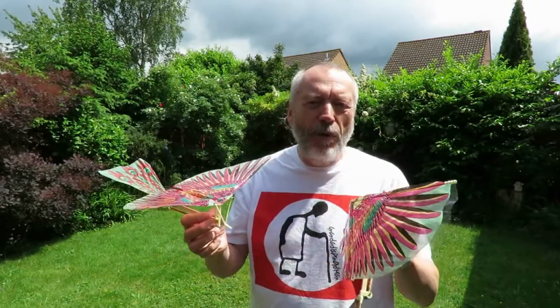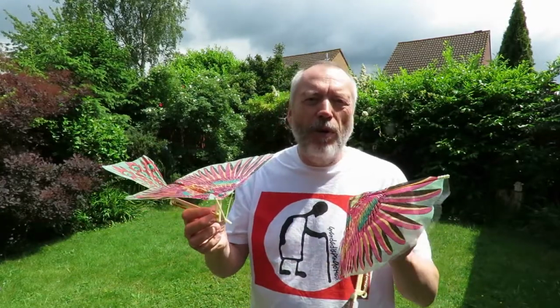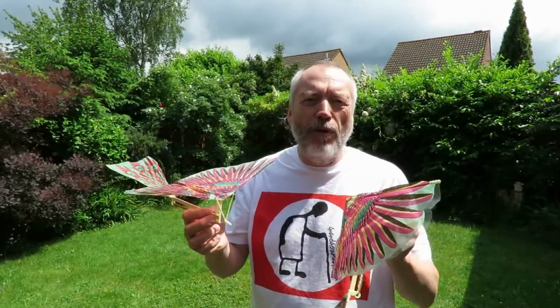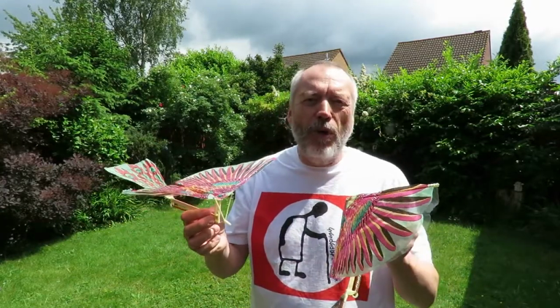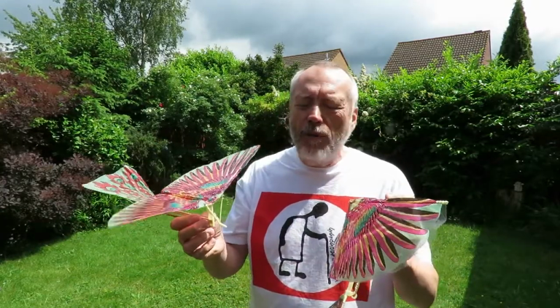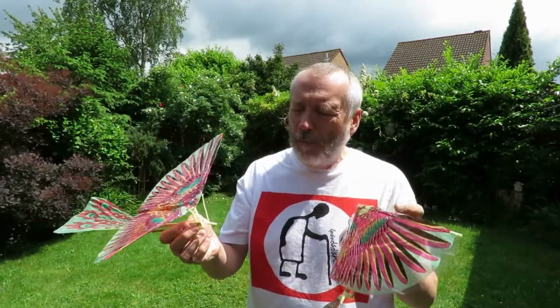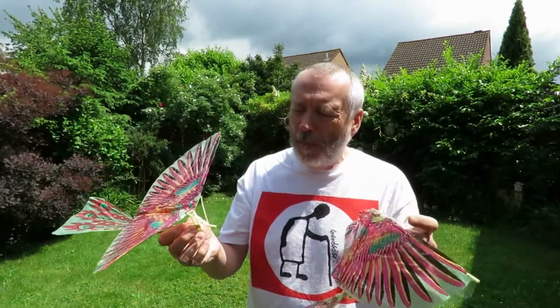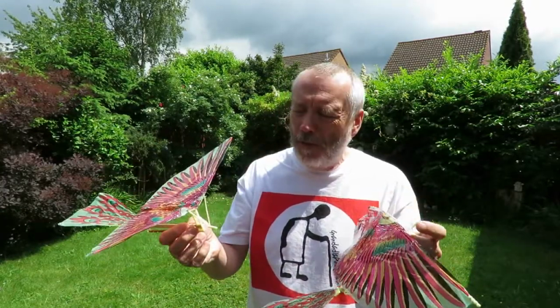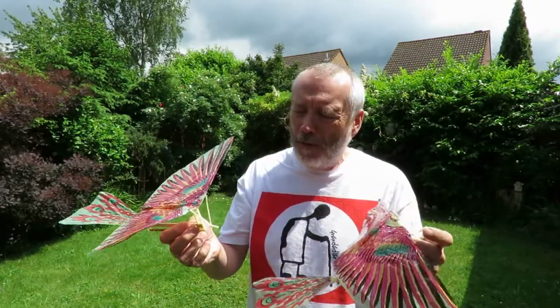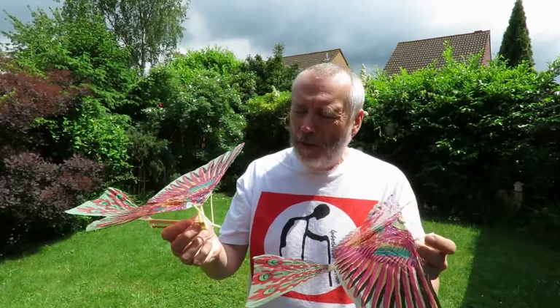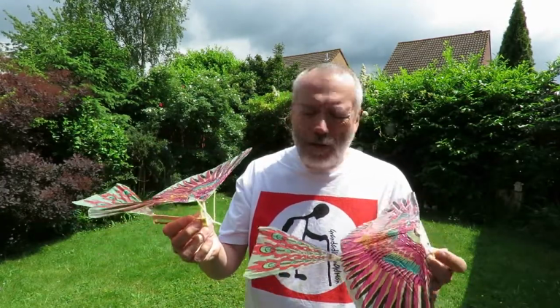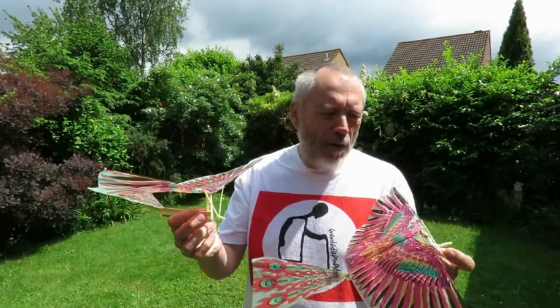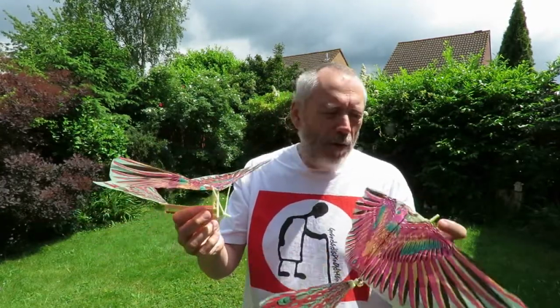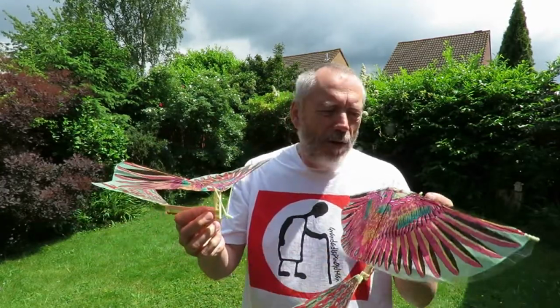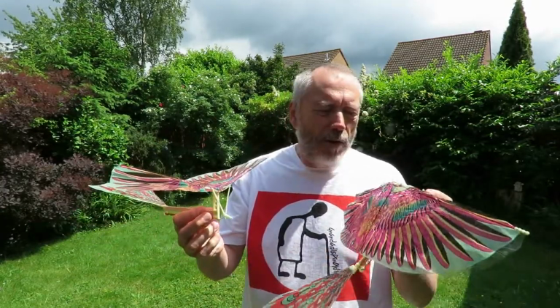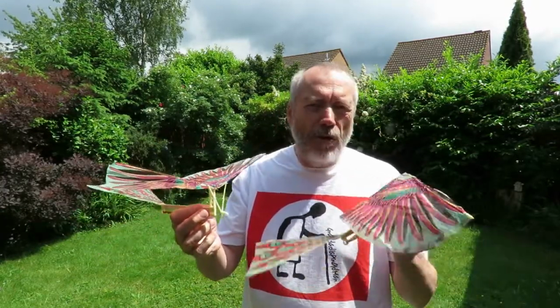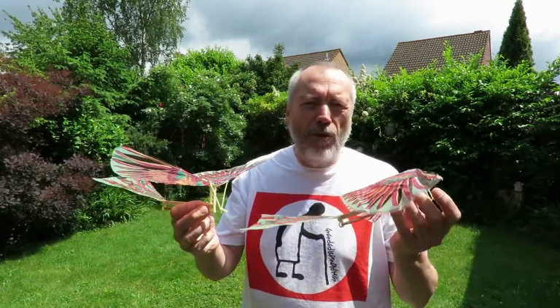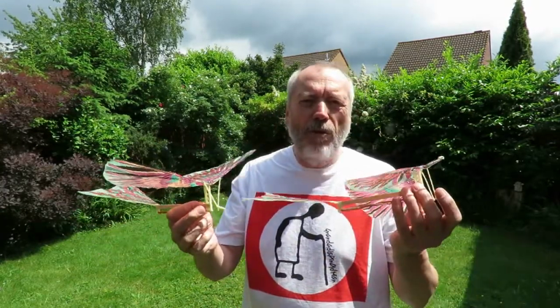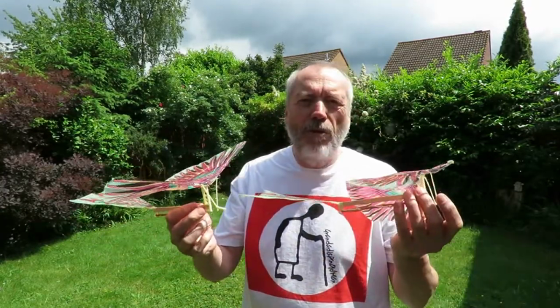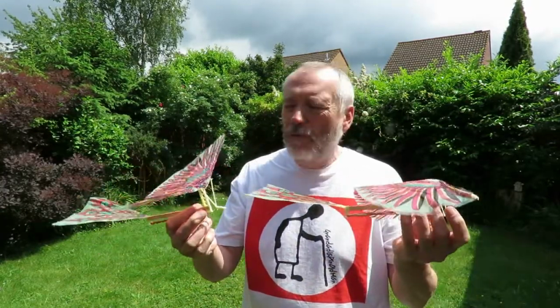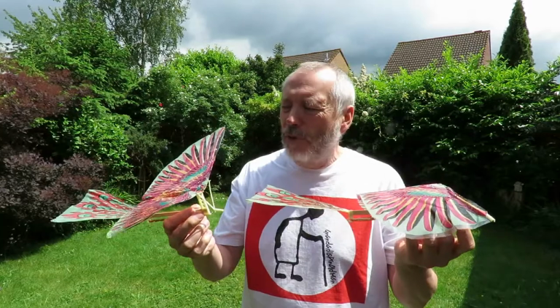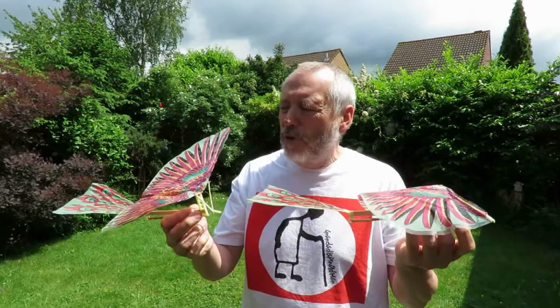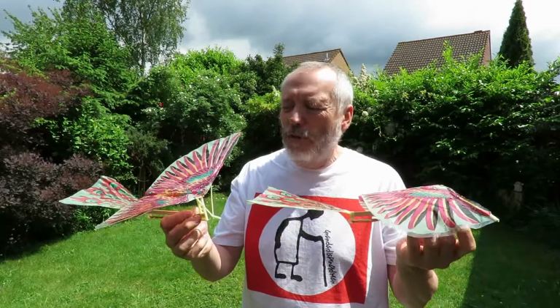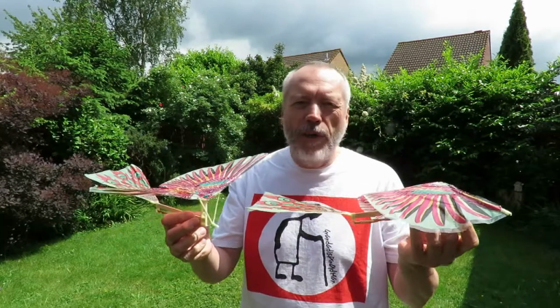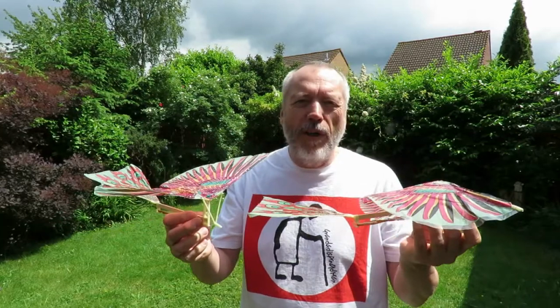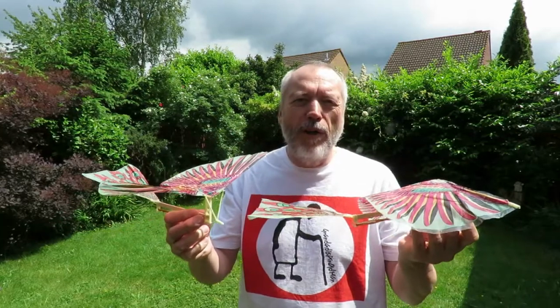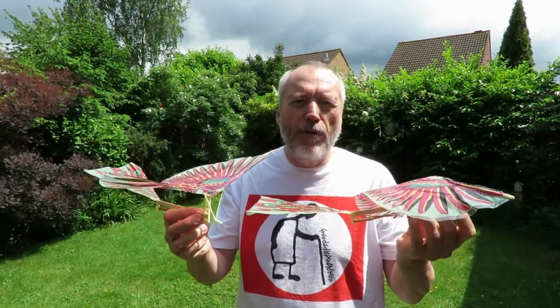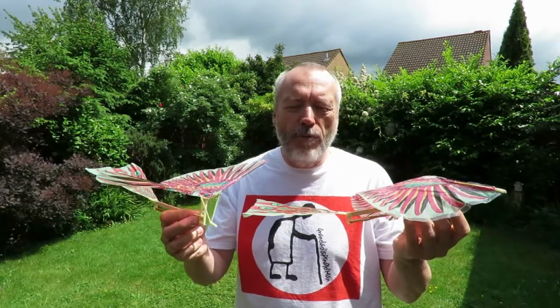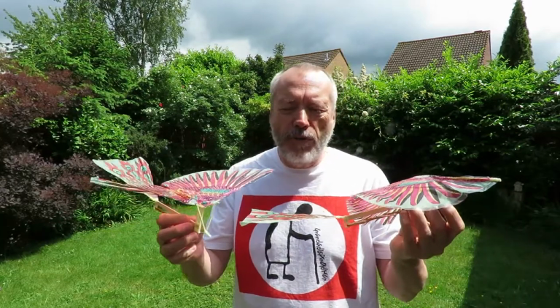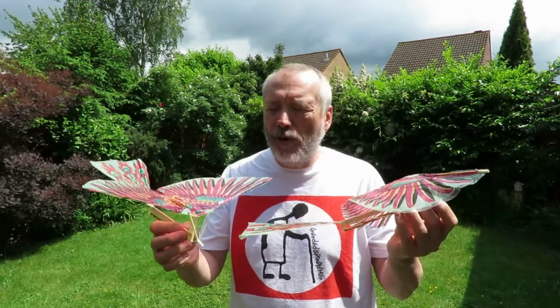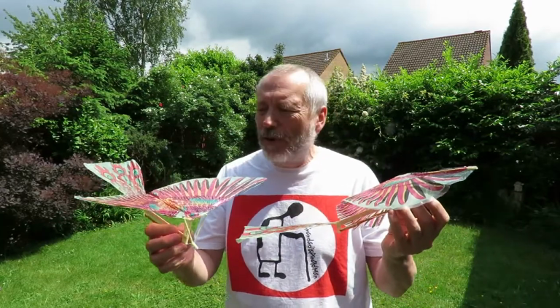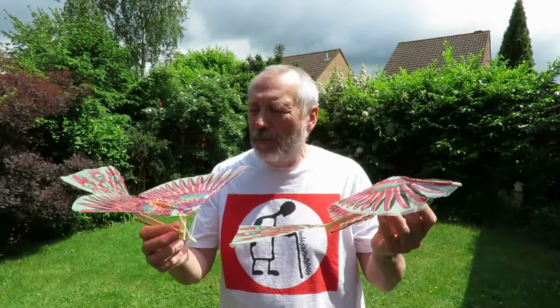I've built another one, so we'll see if we can get either of them to fly.